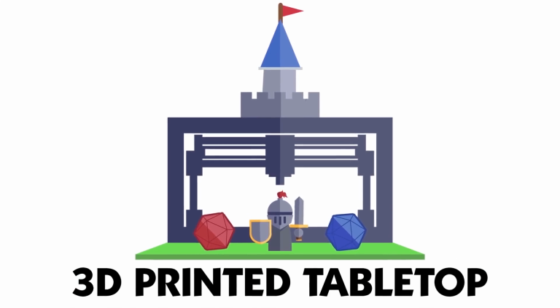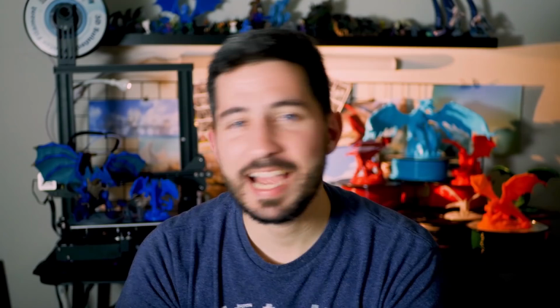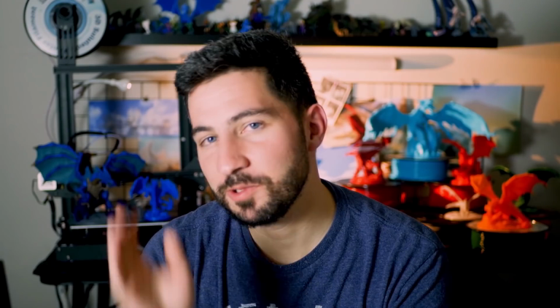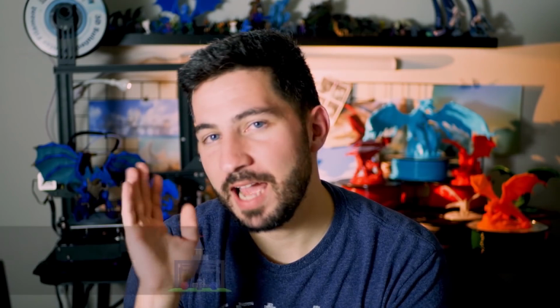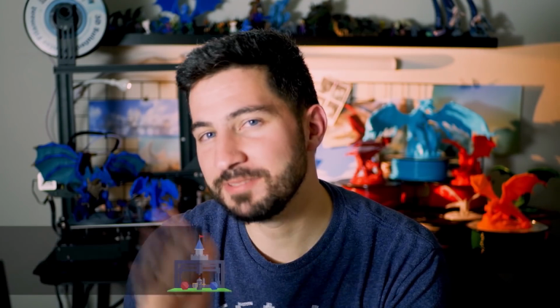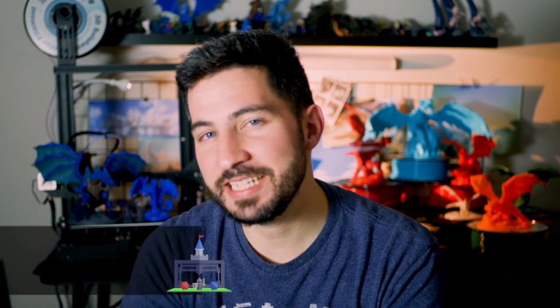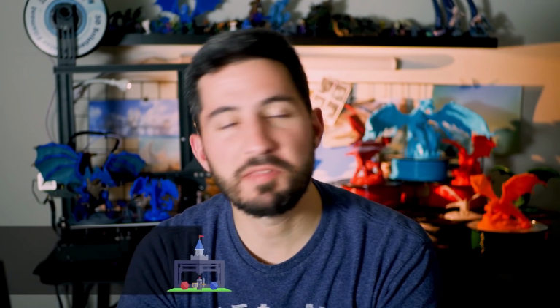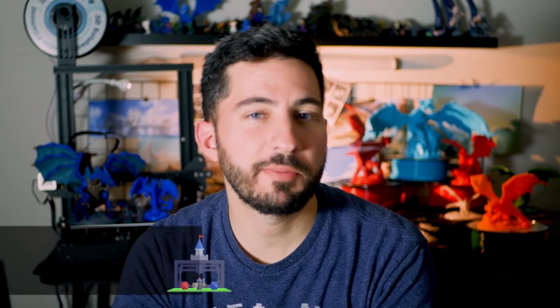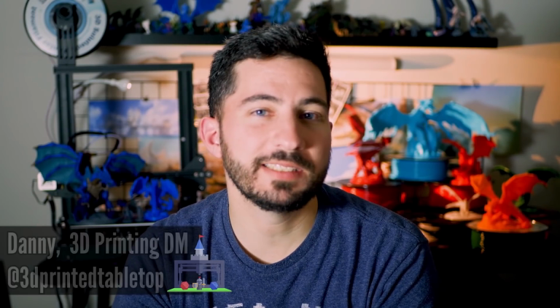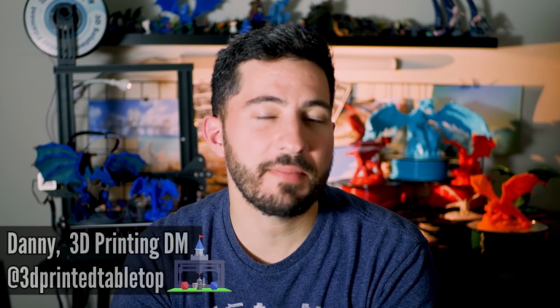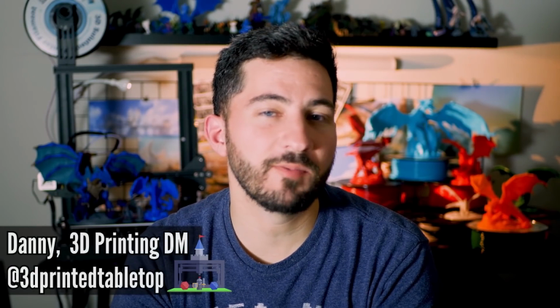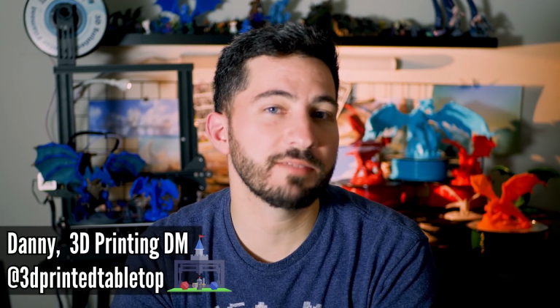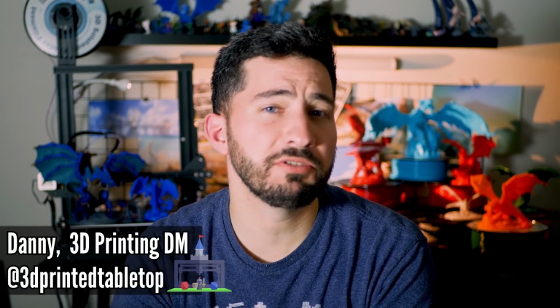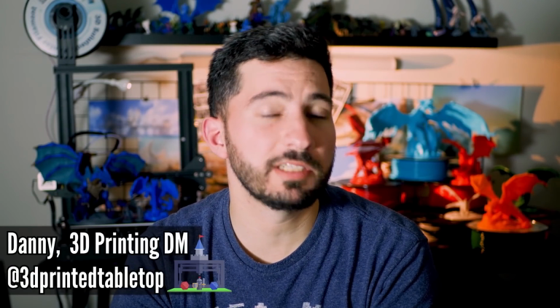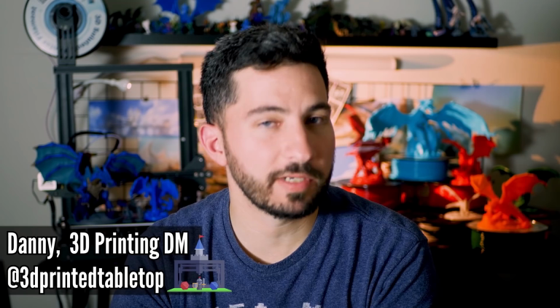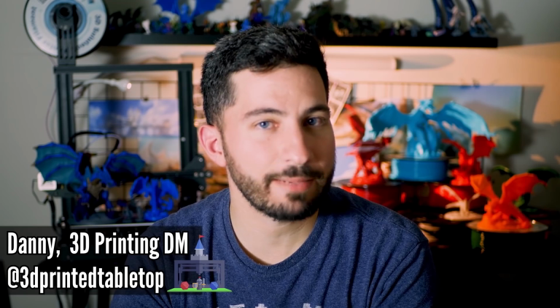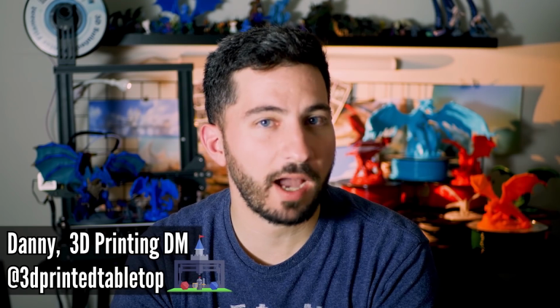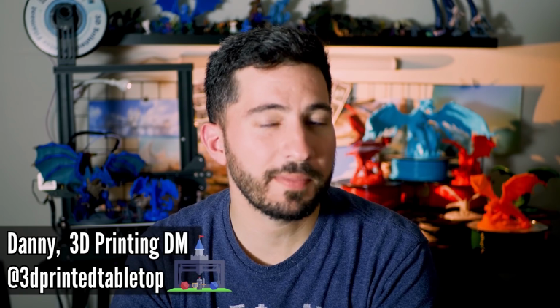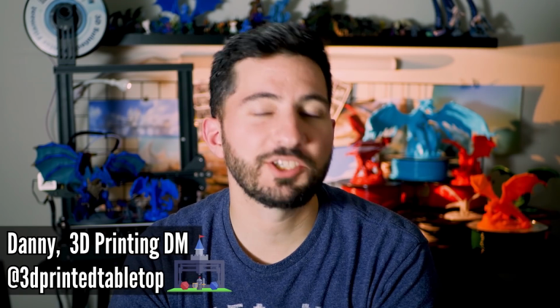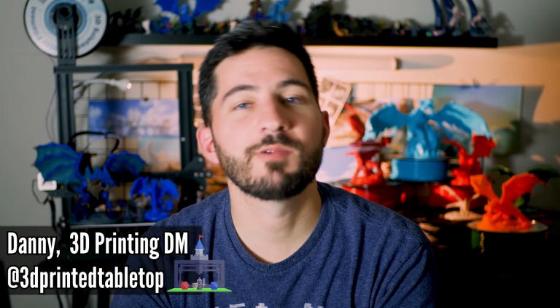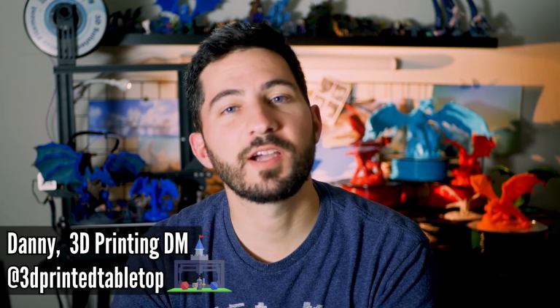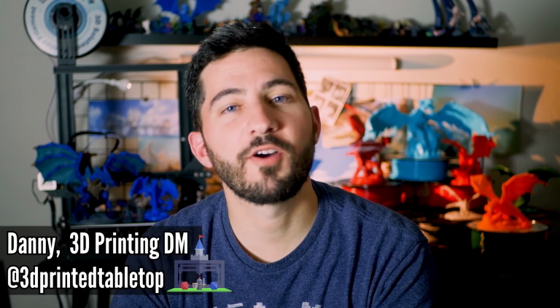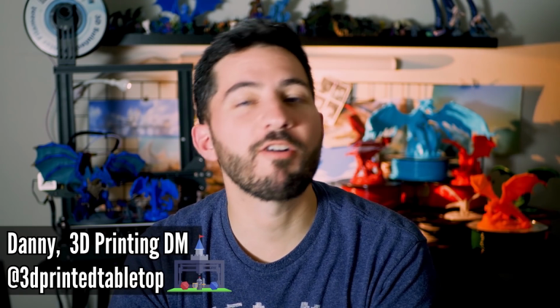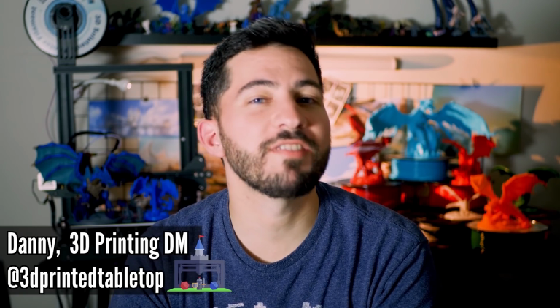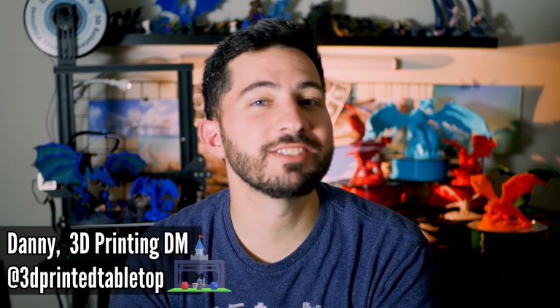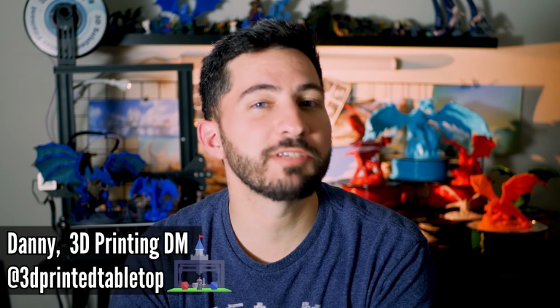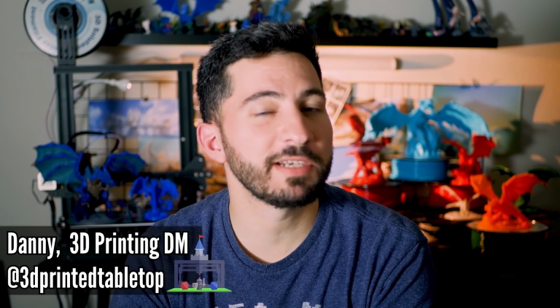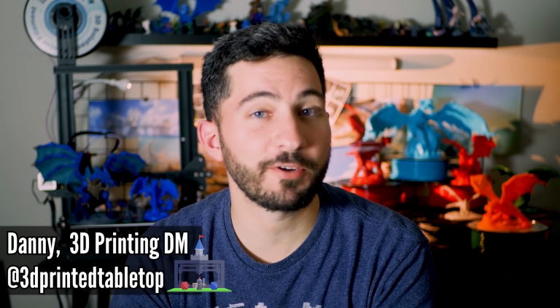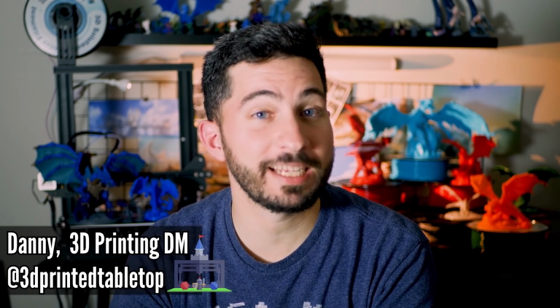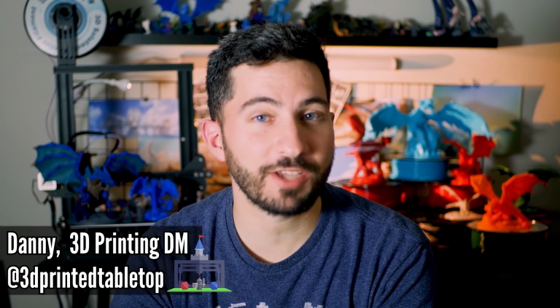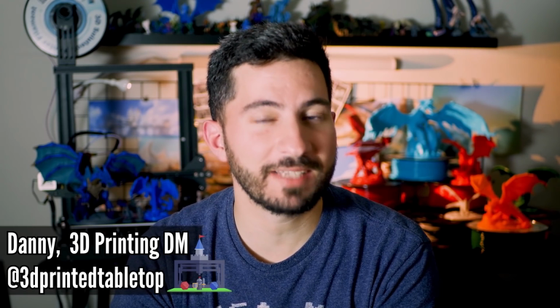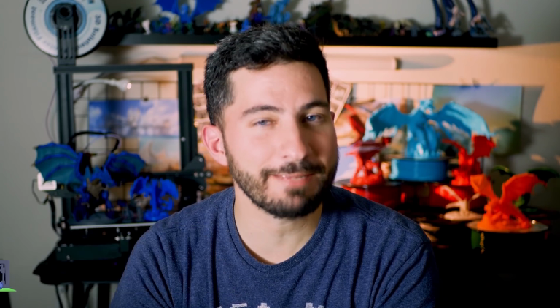Hi everyone, I'm Danny the 3D Printing DM and welcome to 3D Printing Tabletop, a channel where we cover all things 3D printing for your tabletop games.